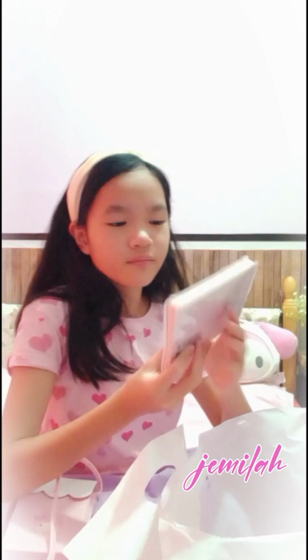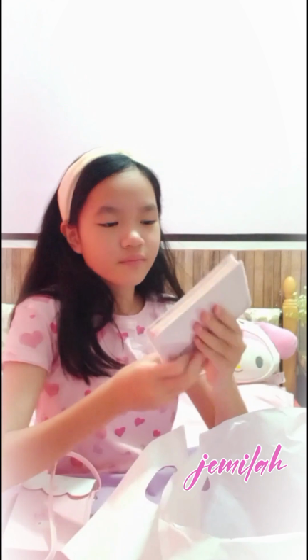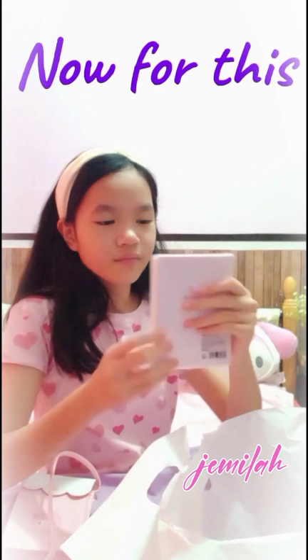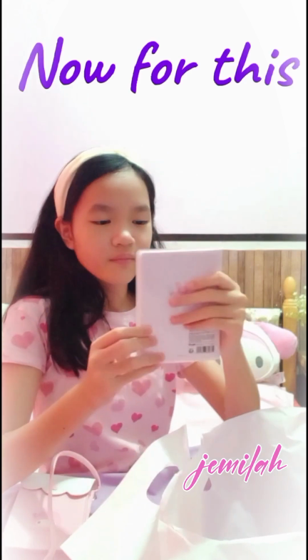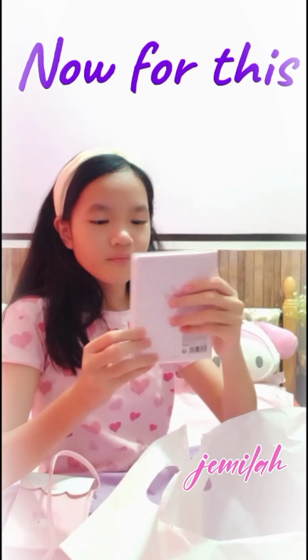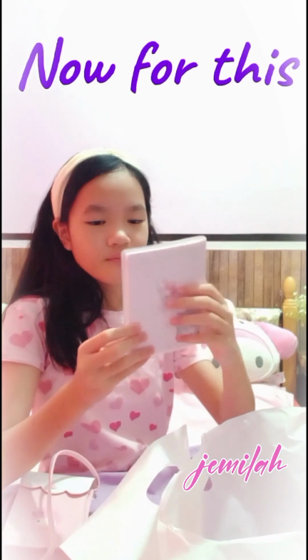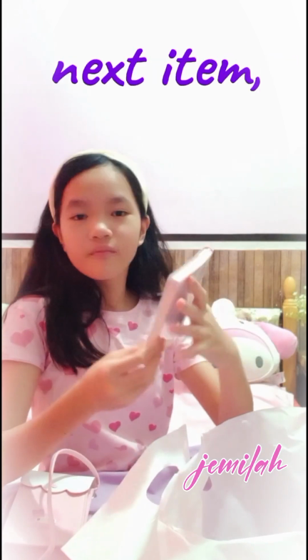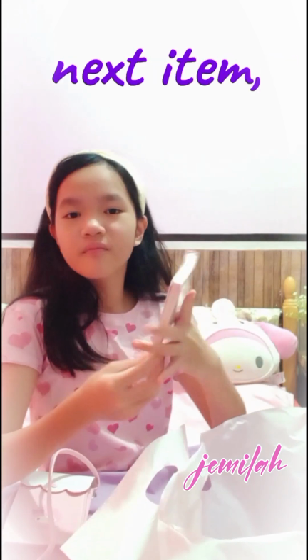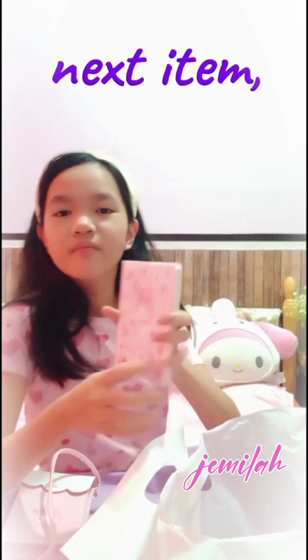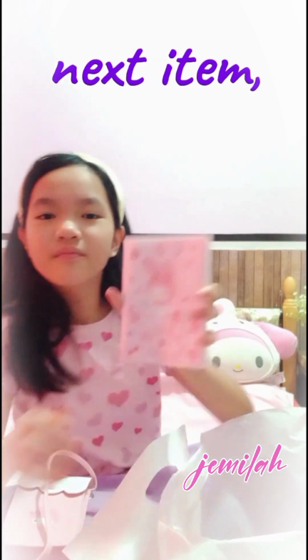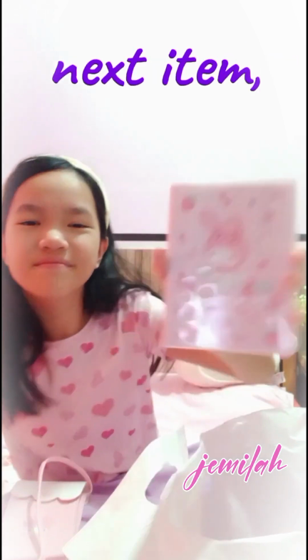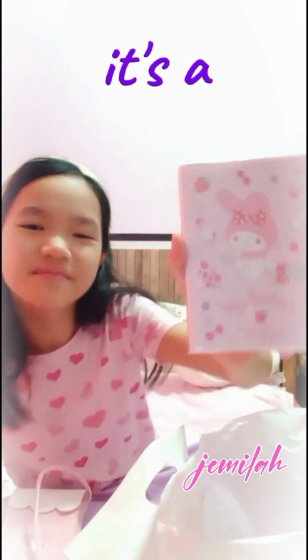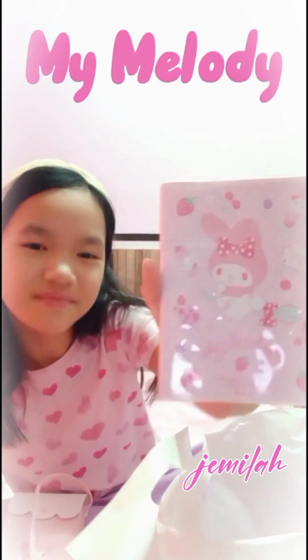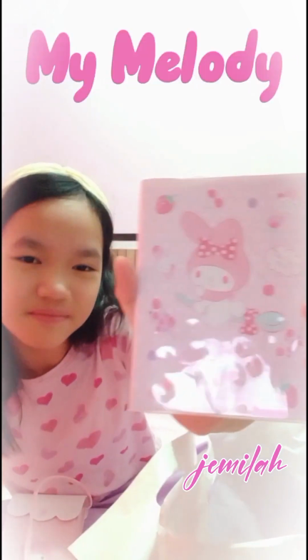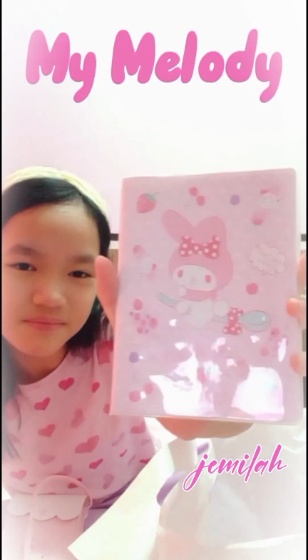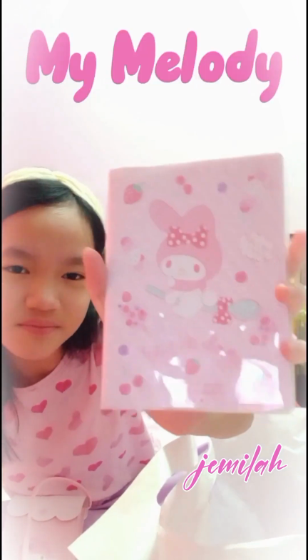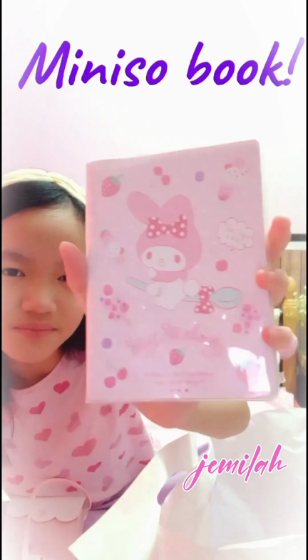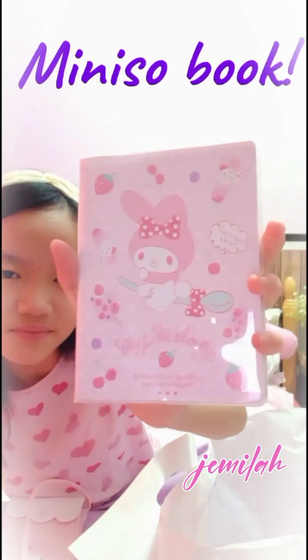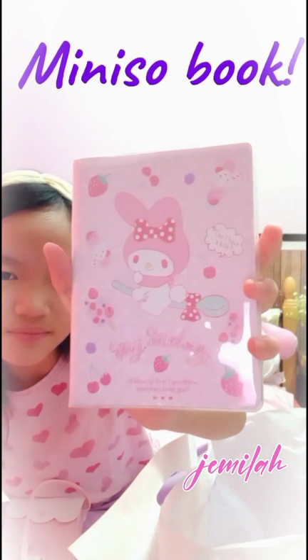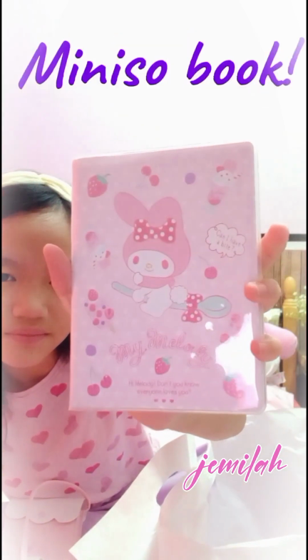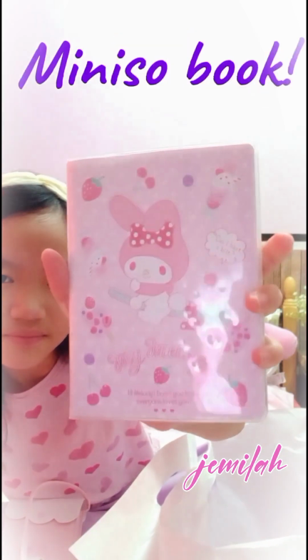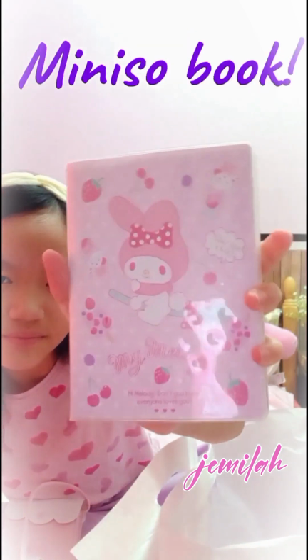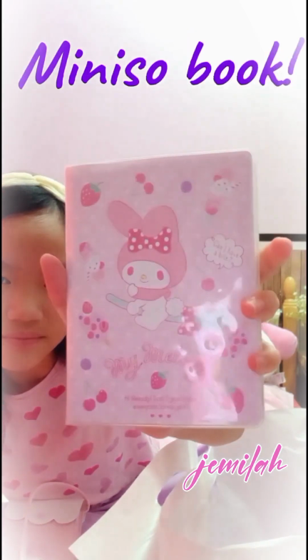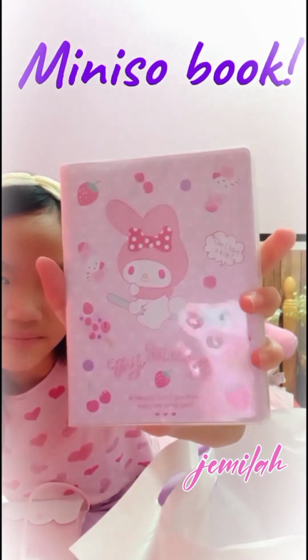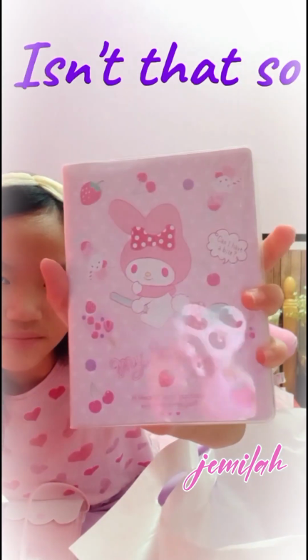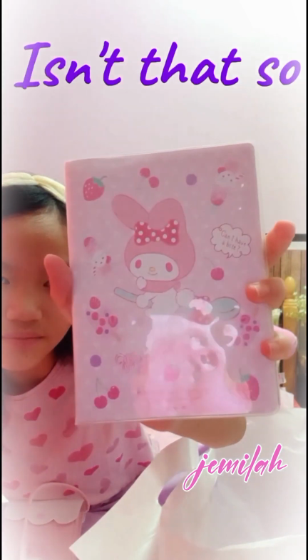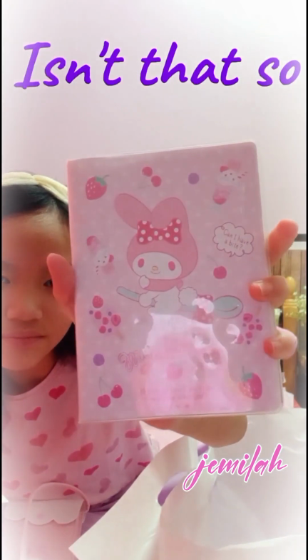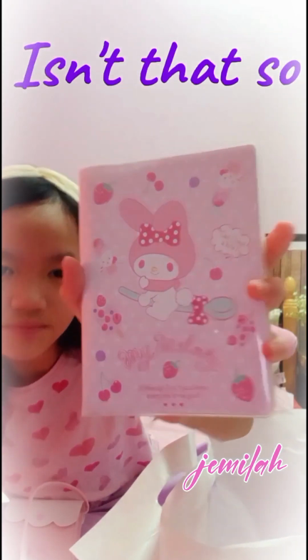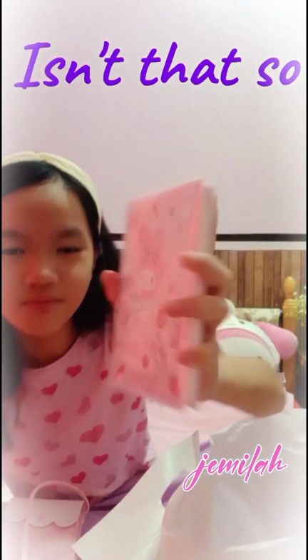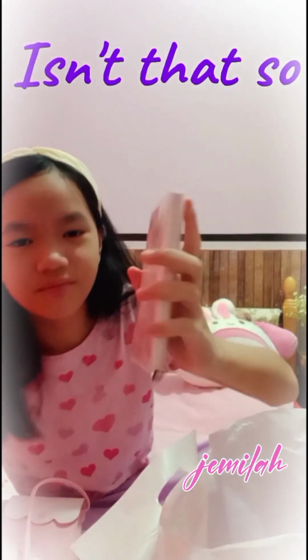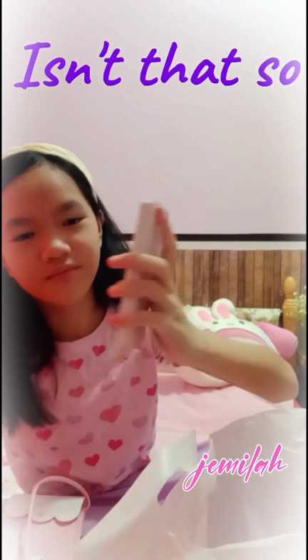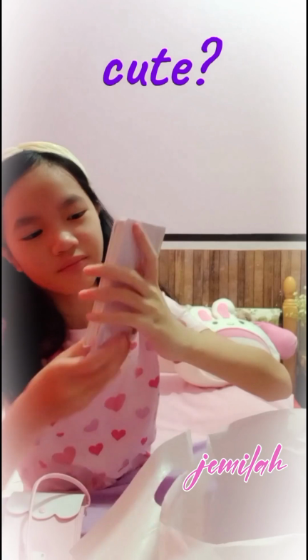Now for this next item, it's the My Melody Mini Show Book. Isn't that so cute?